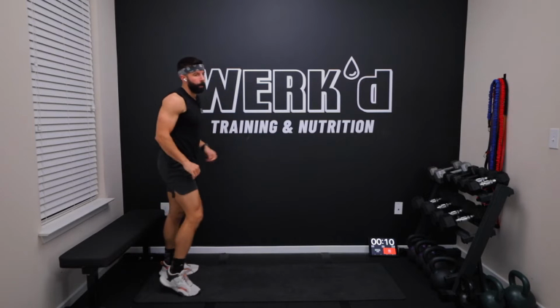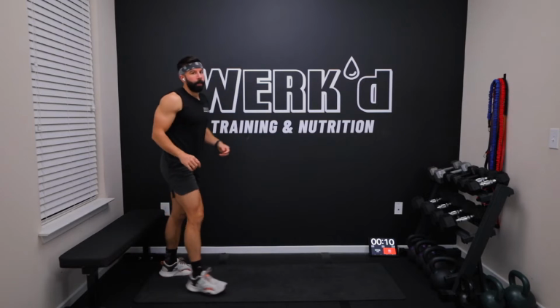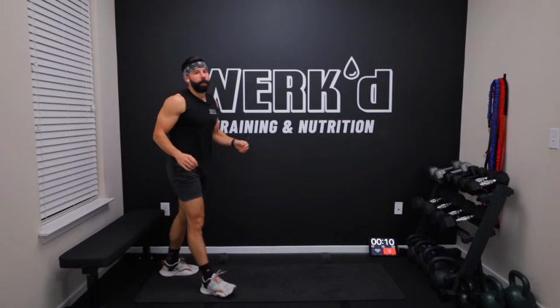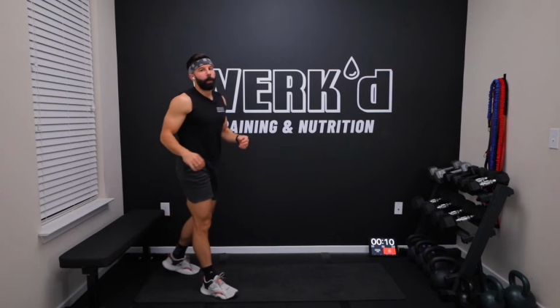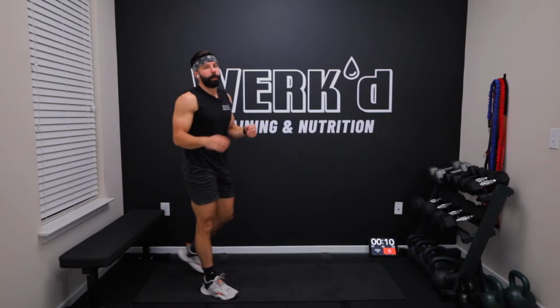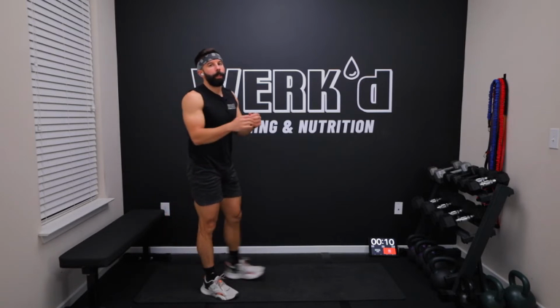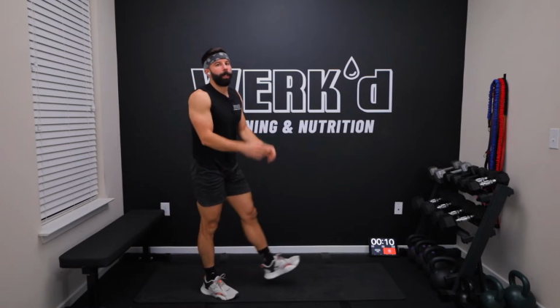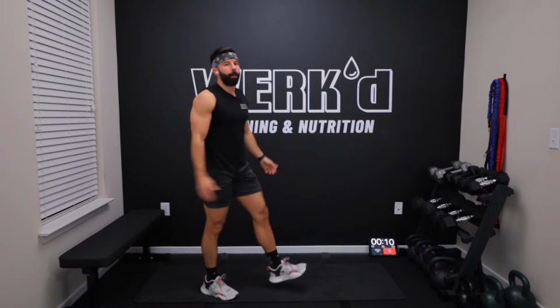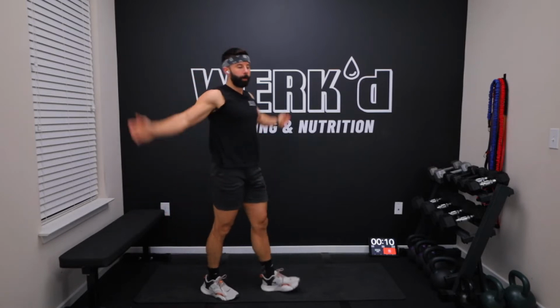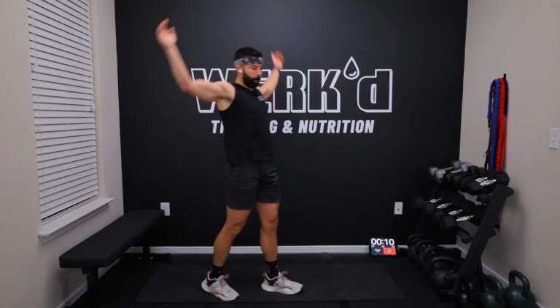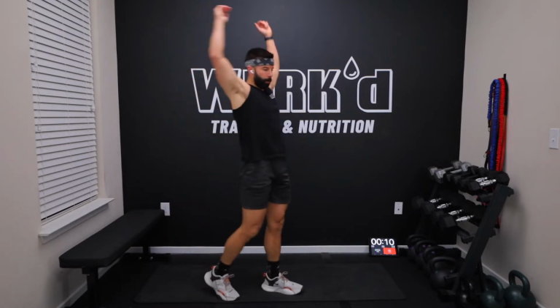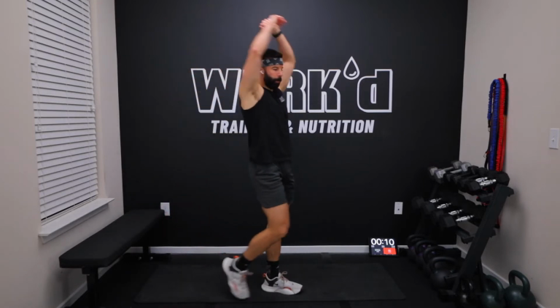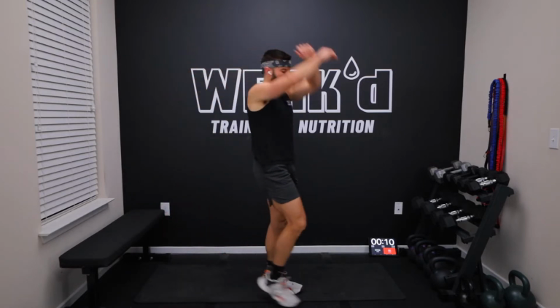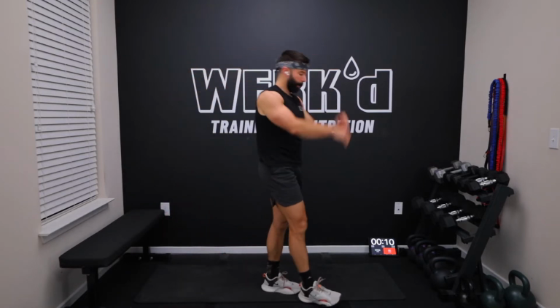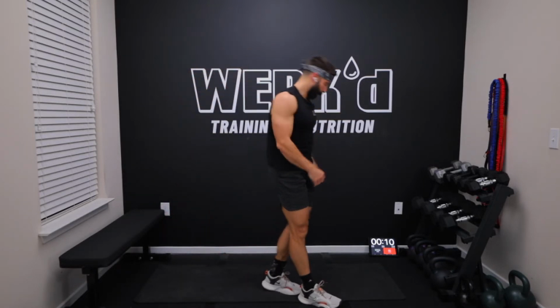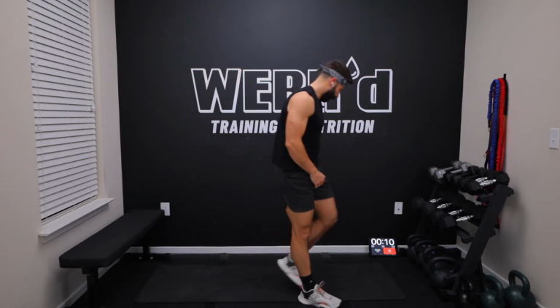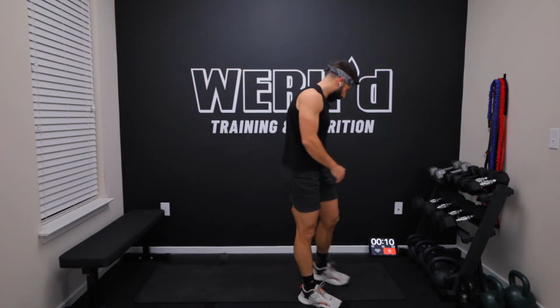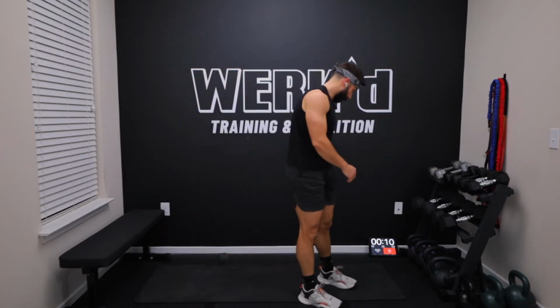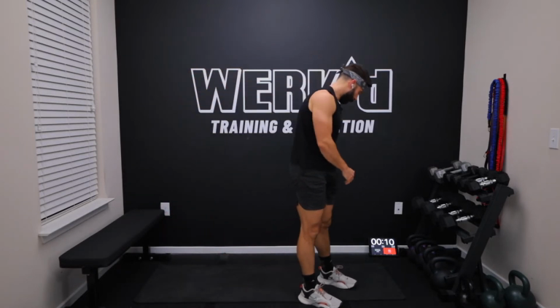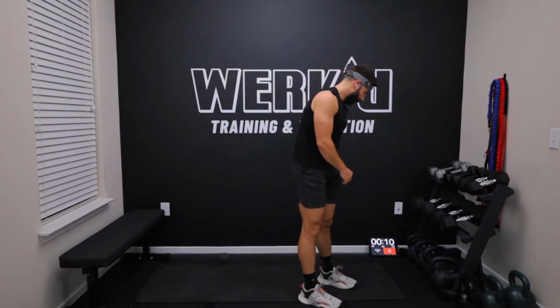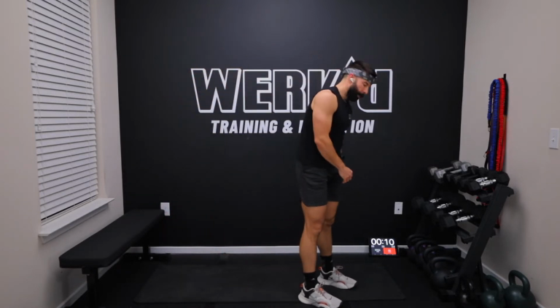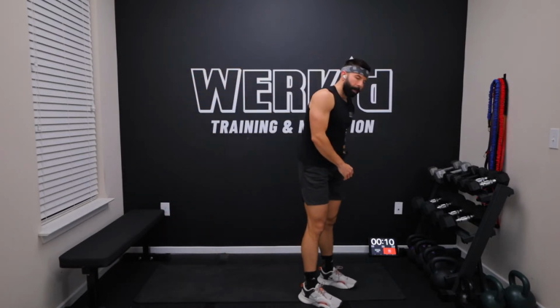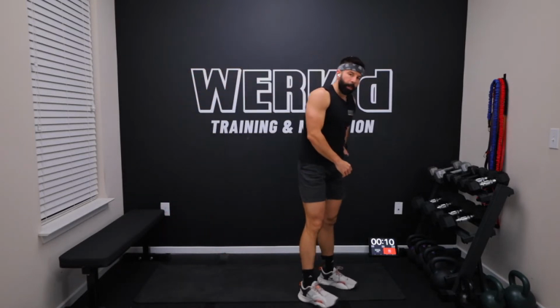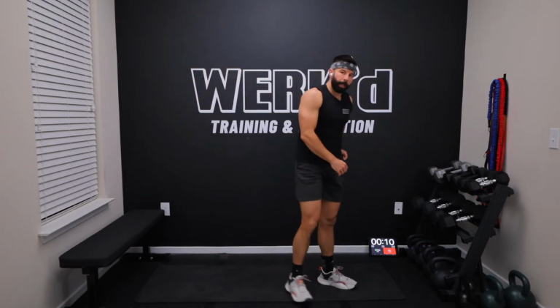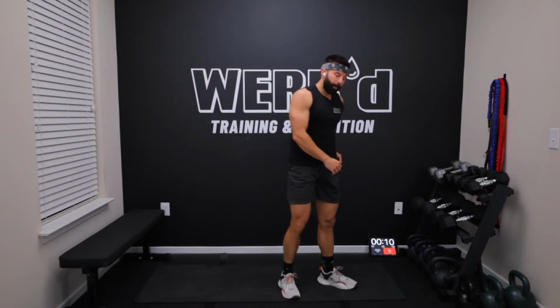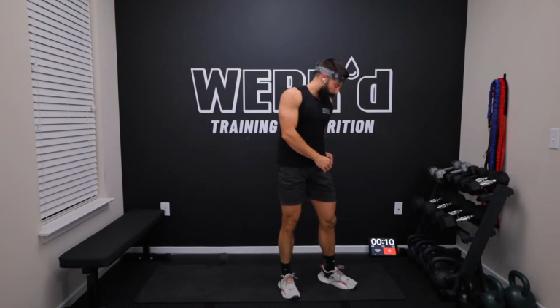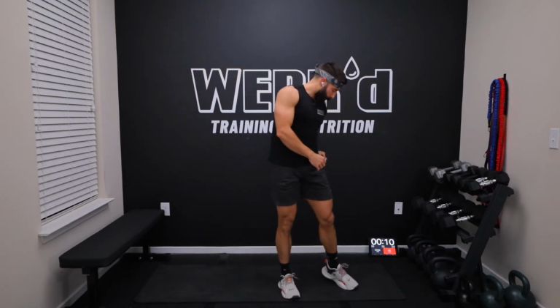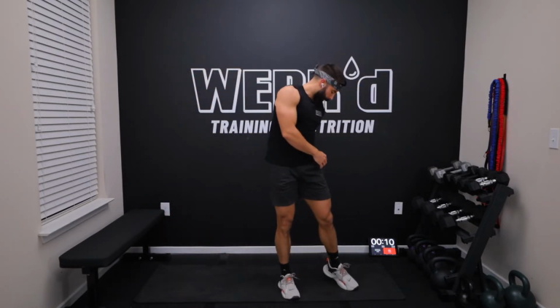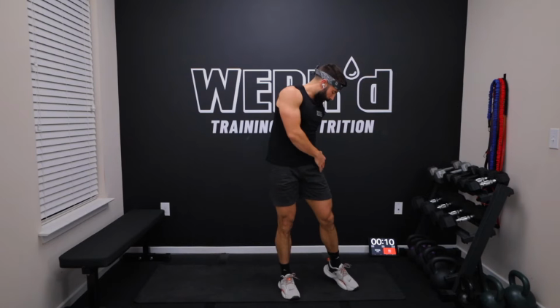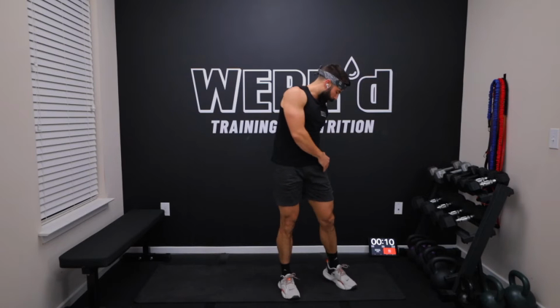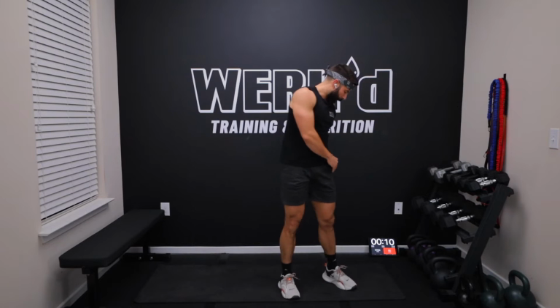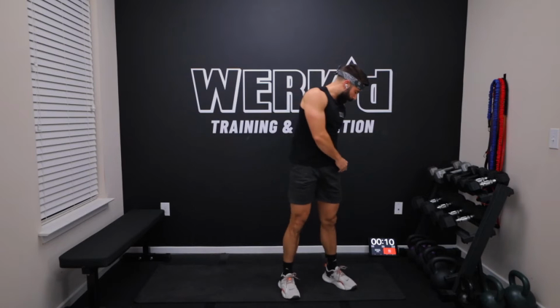Then we're going 10 big arm circles forward, 10 in reverse, 10 crosses.